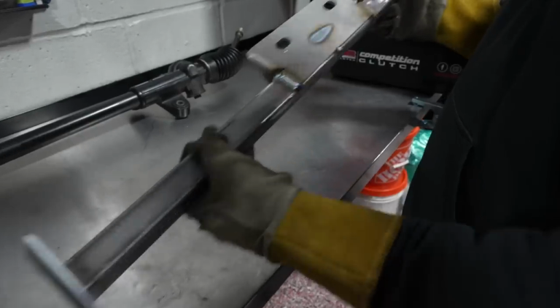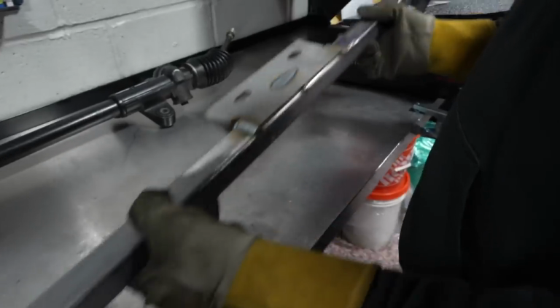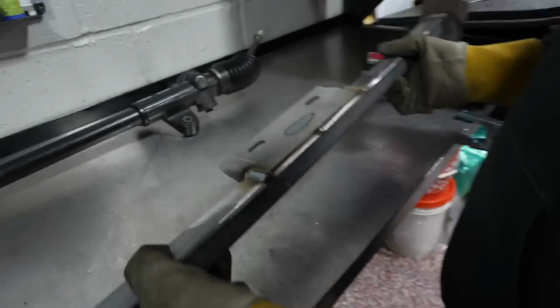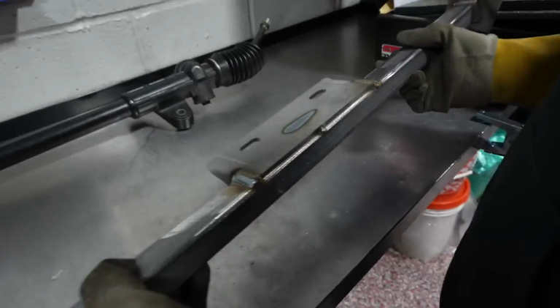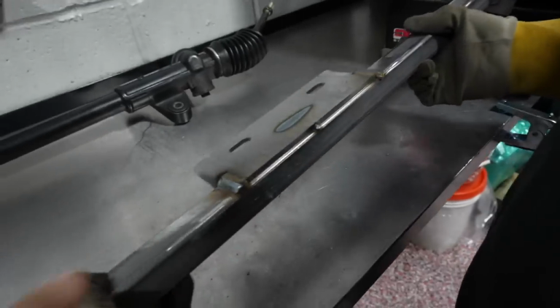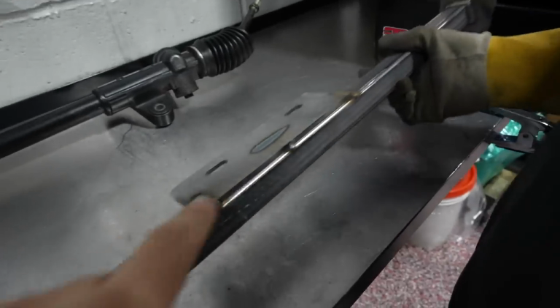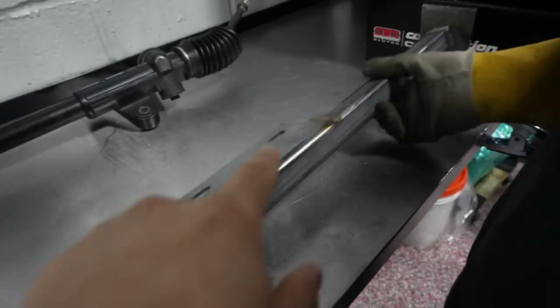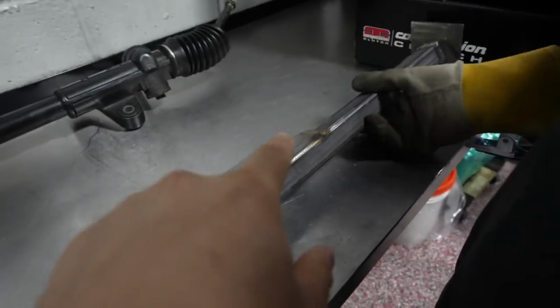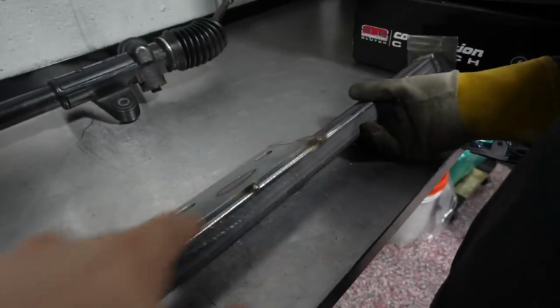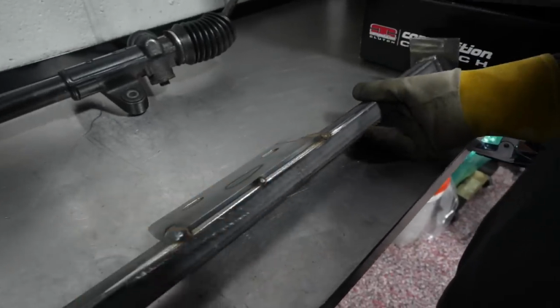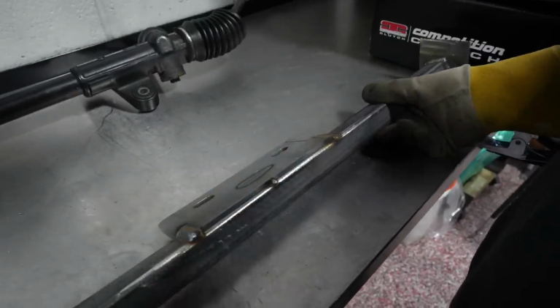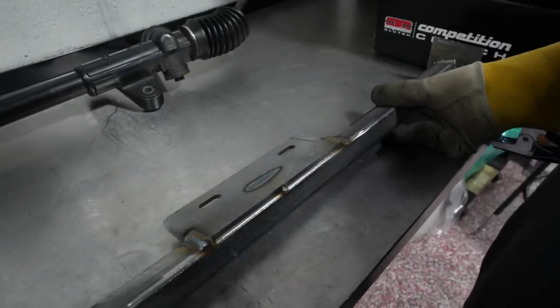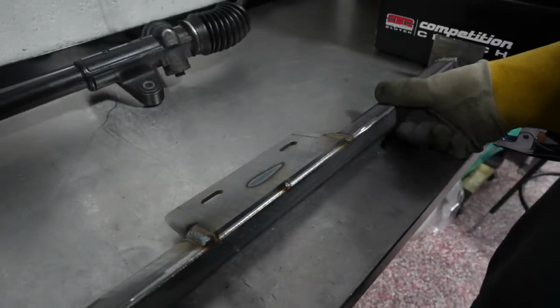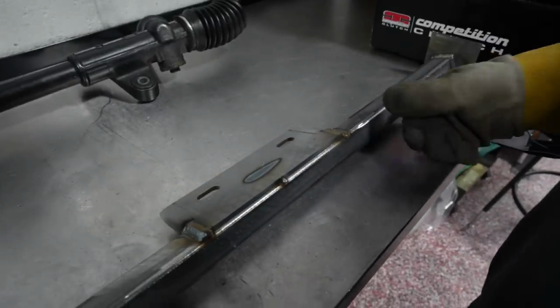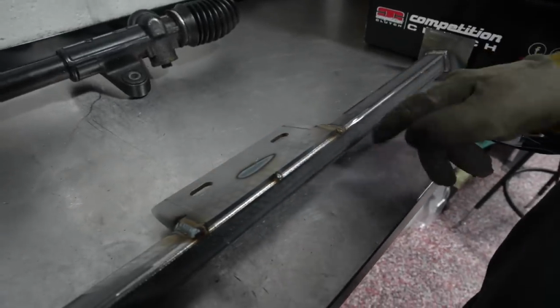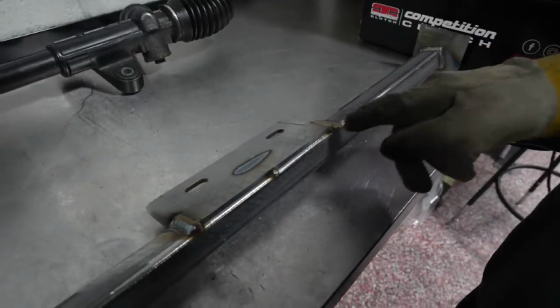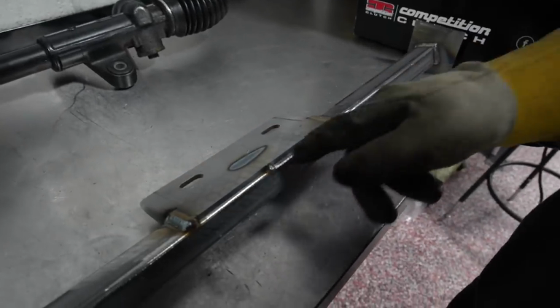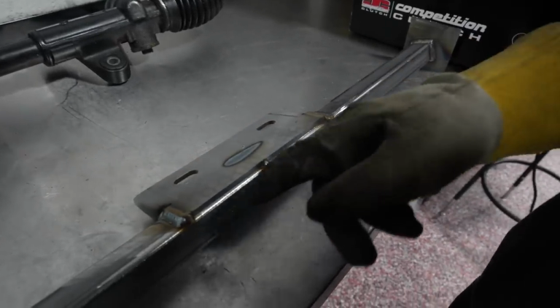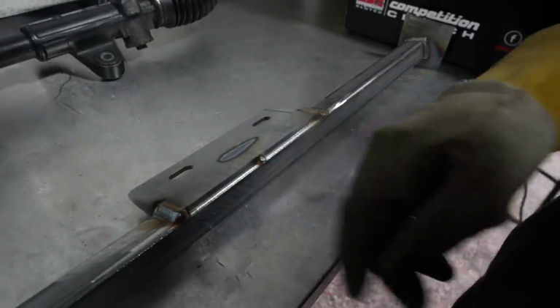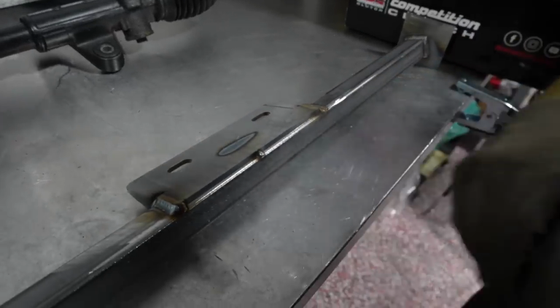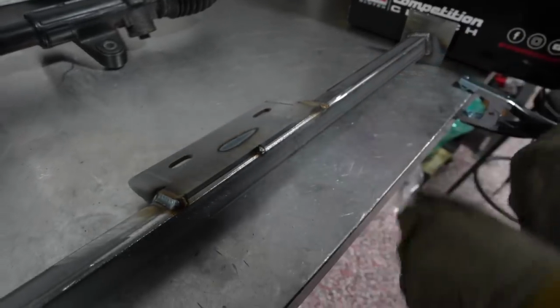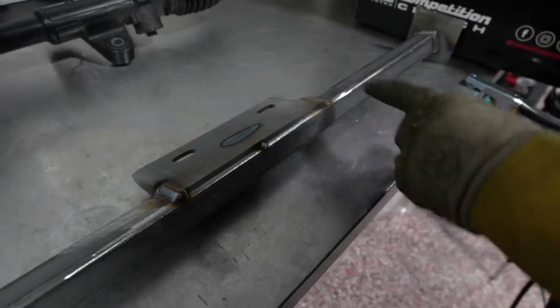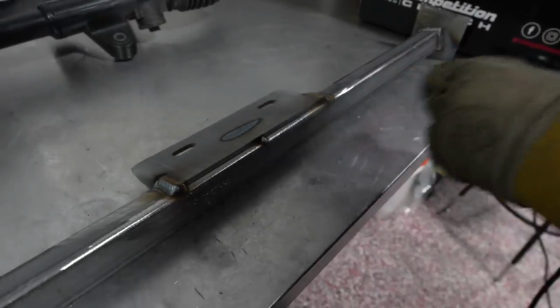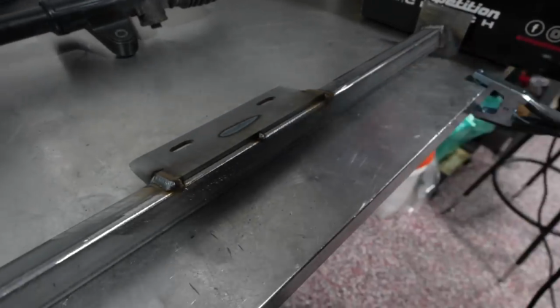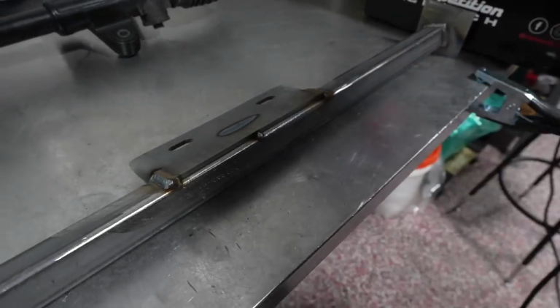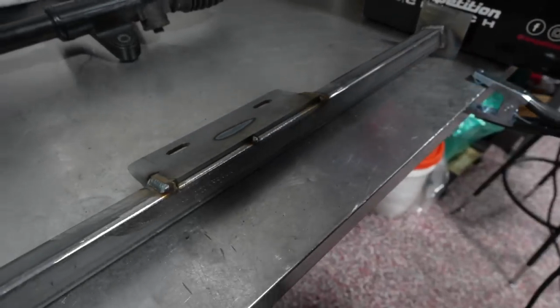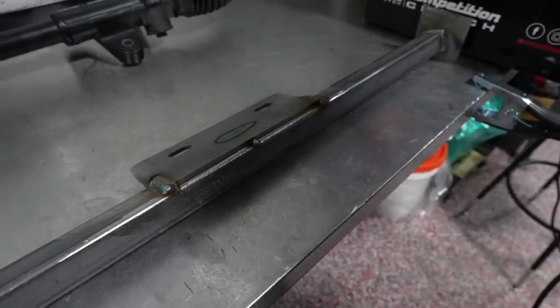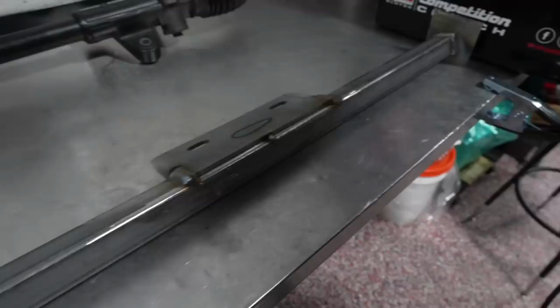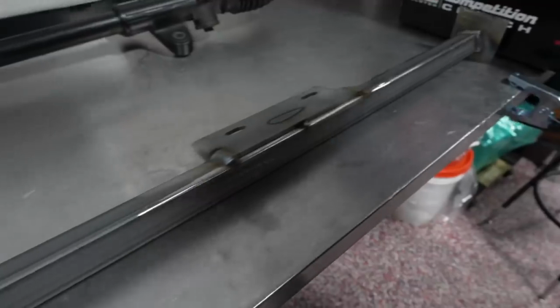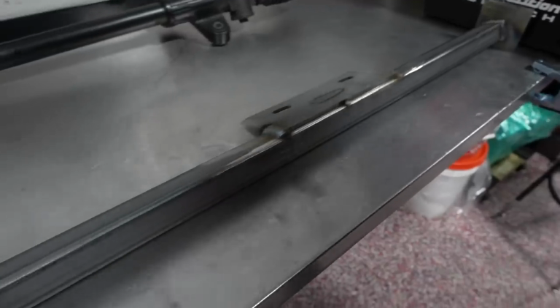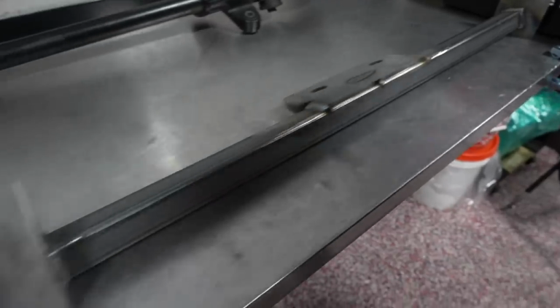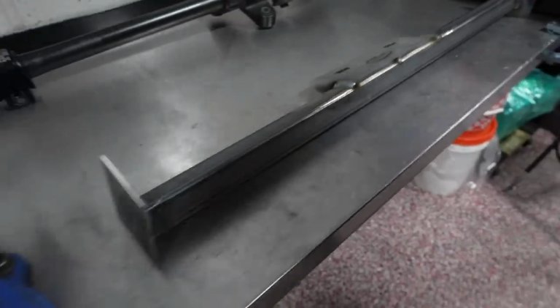Wait, you're gonna finish the whole weld there? Yeah, I'm probably gonna weld the whole thing — extra strength.